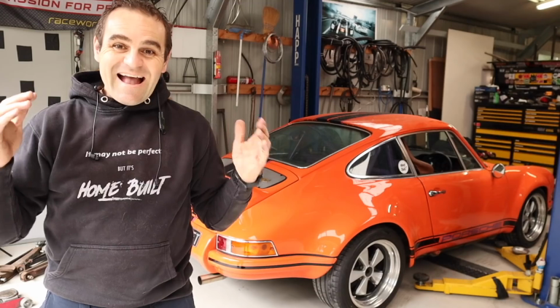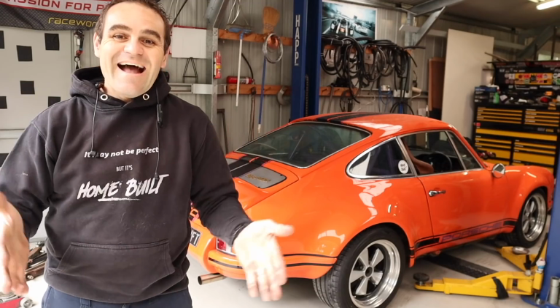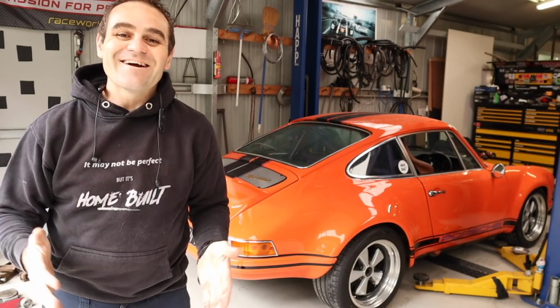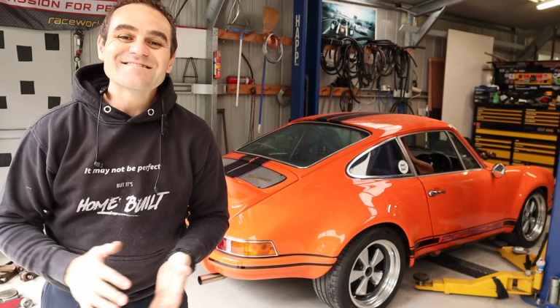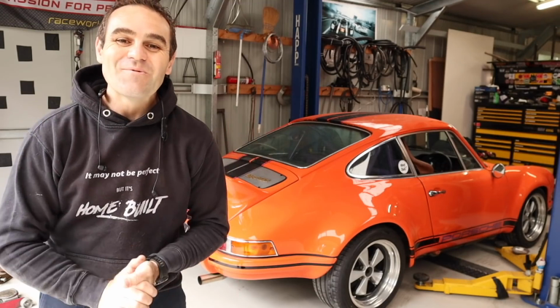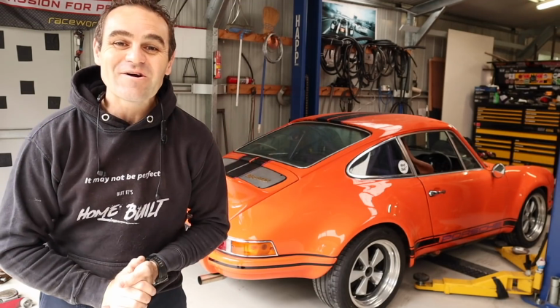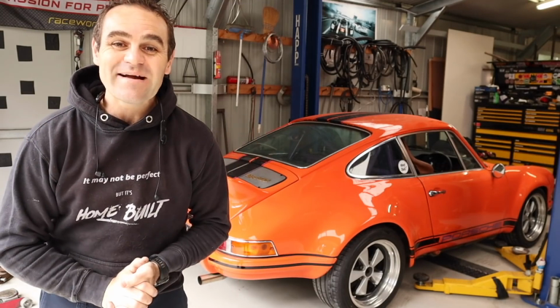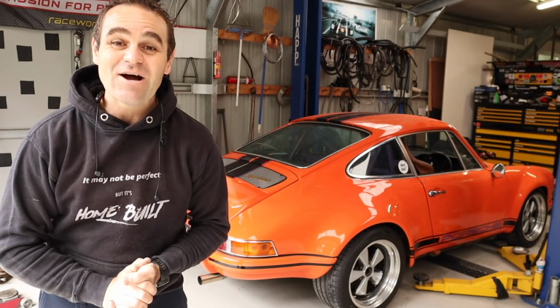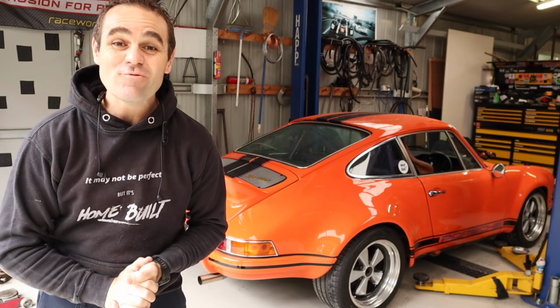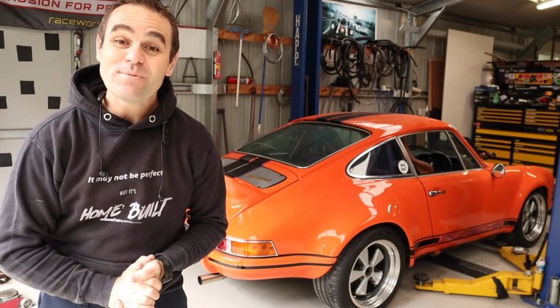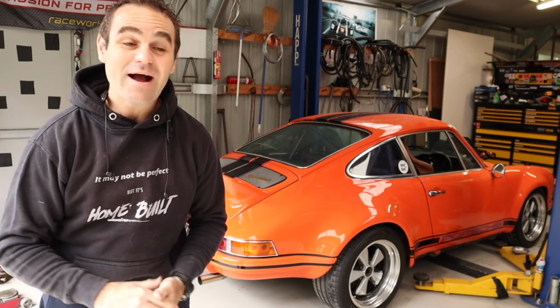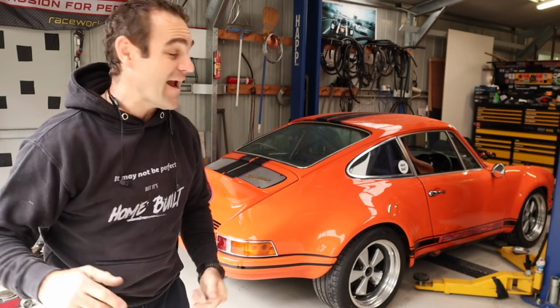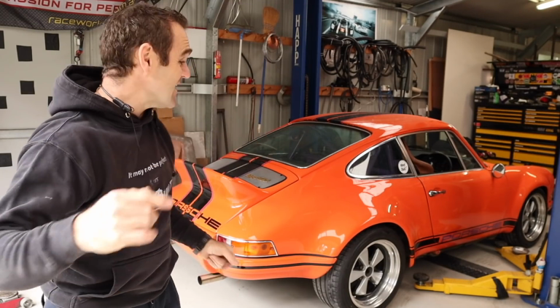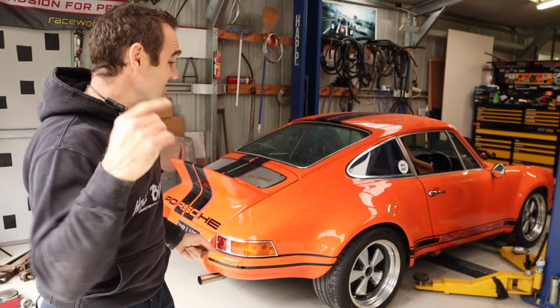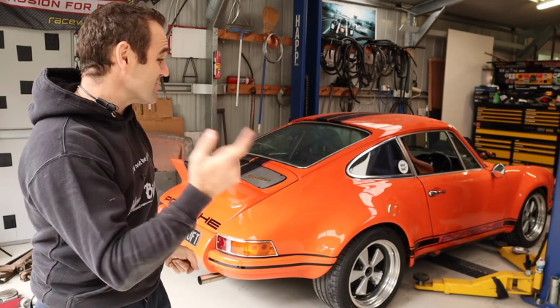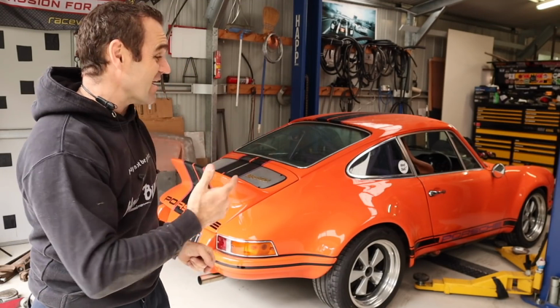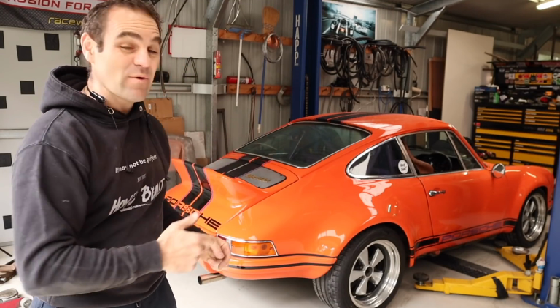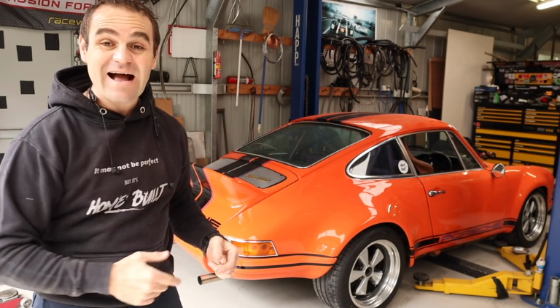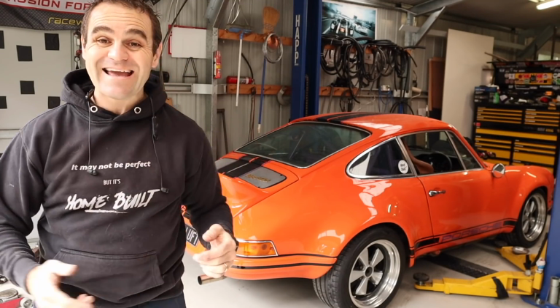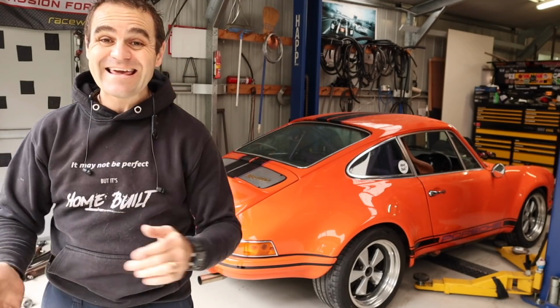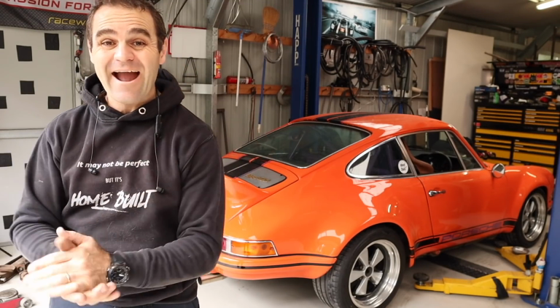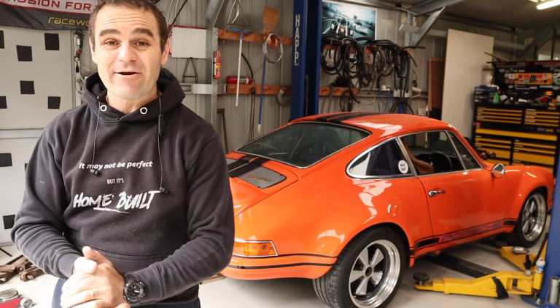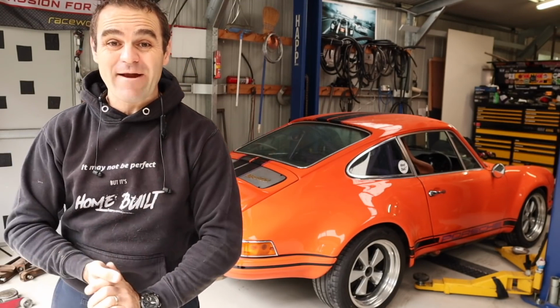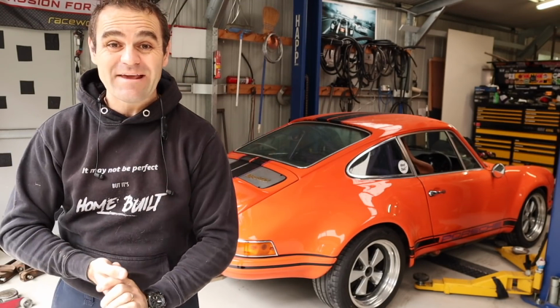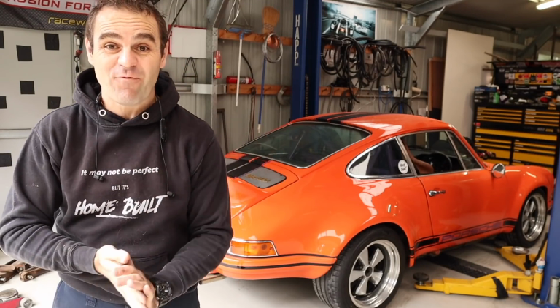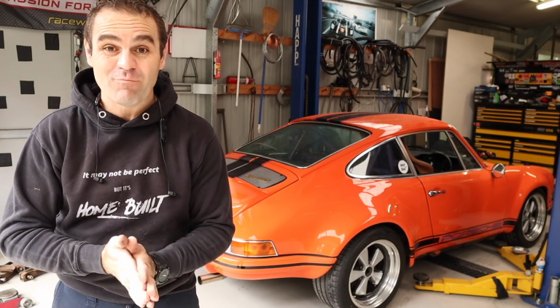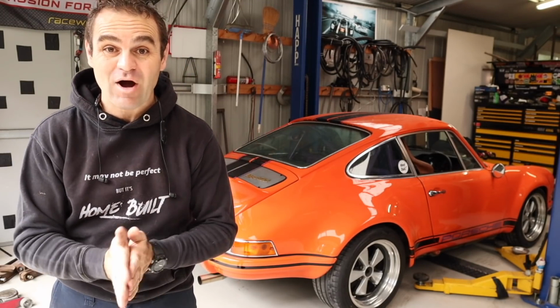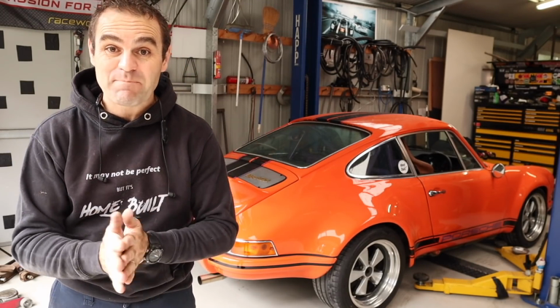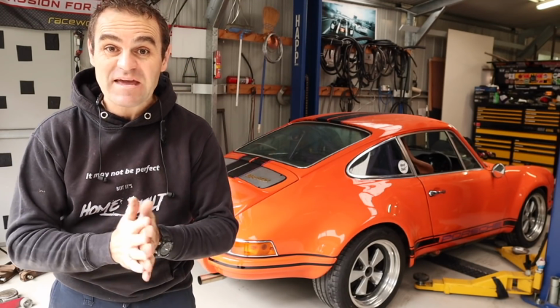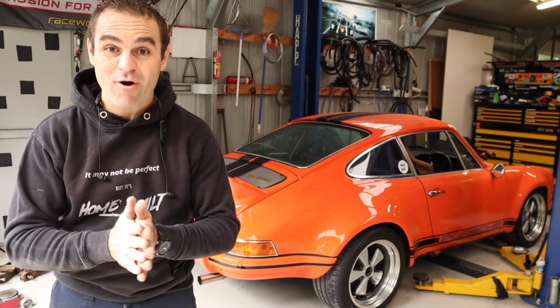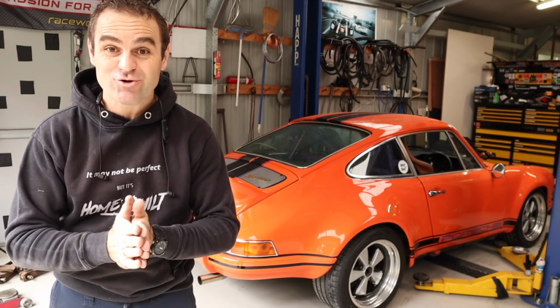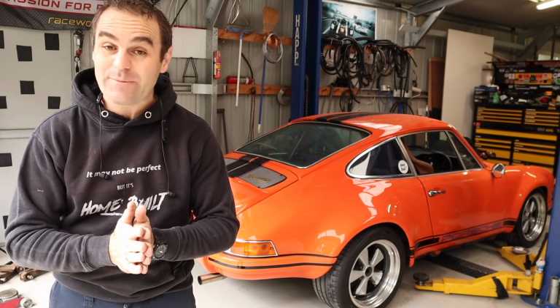Hey guys, welcome back to Home Built, and this week we are getting Harry ready for my big road trip.